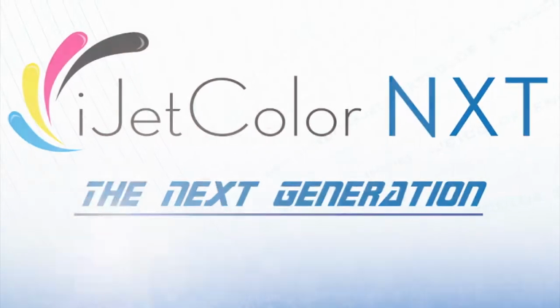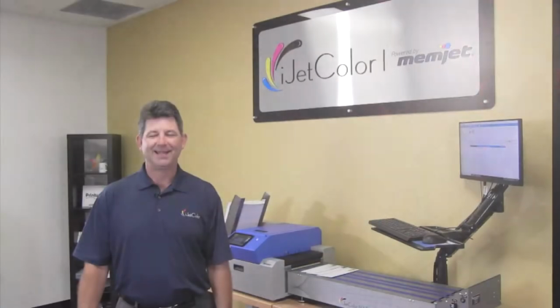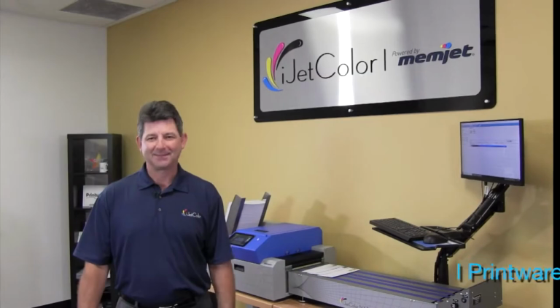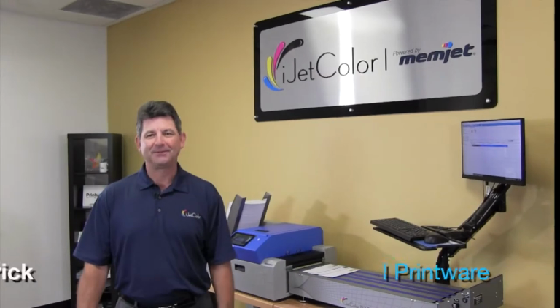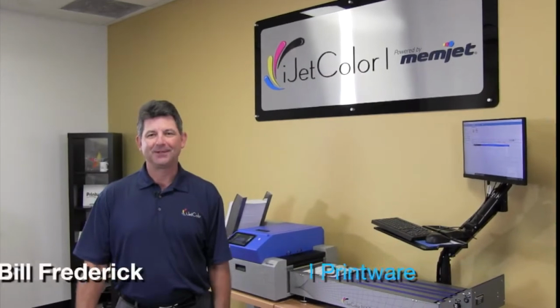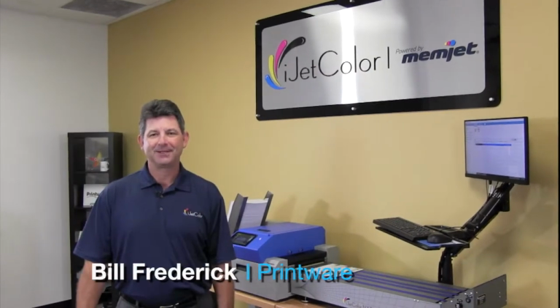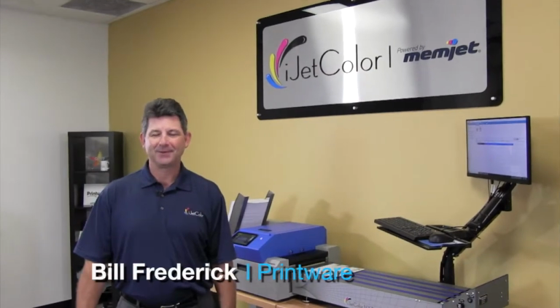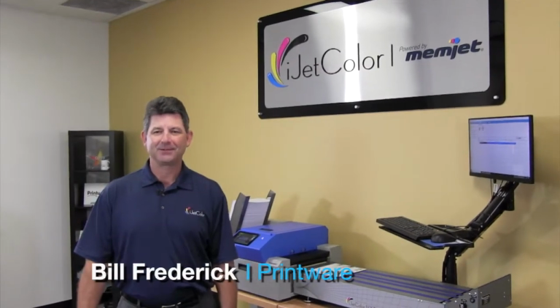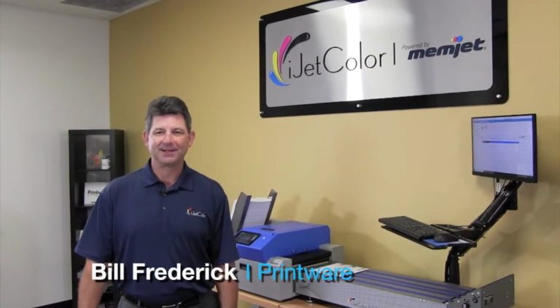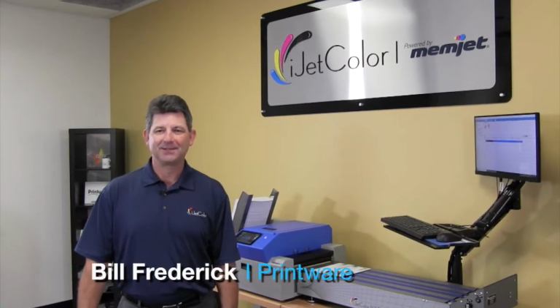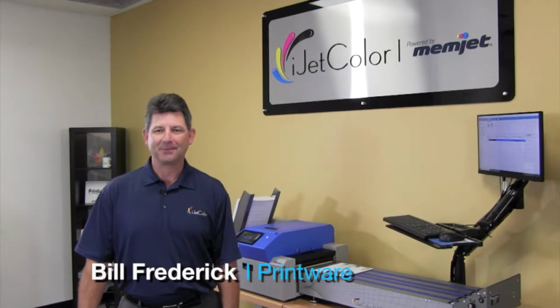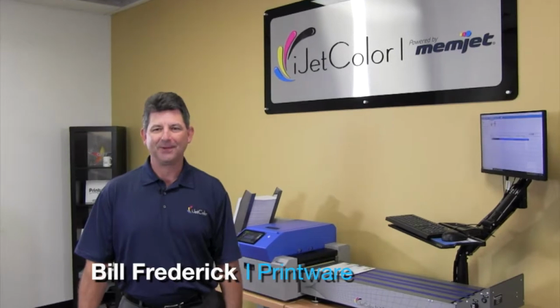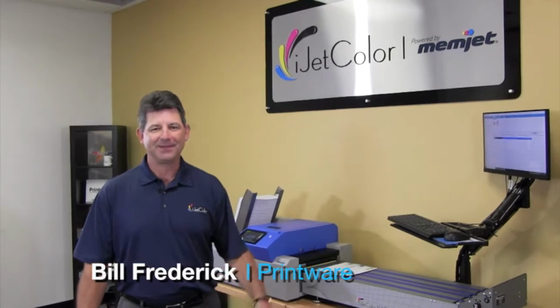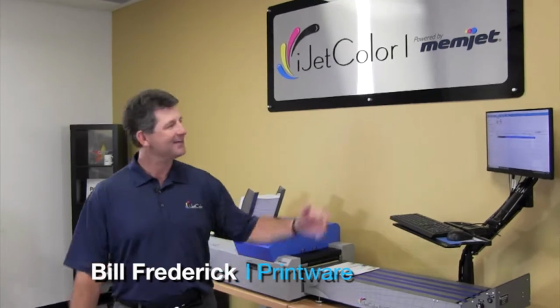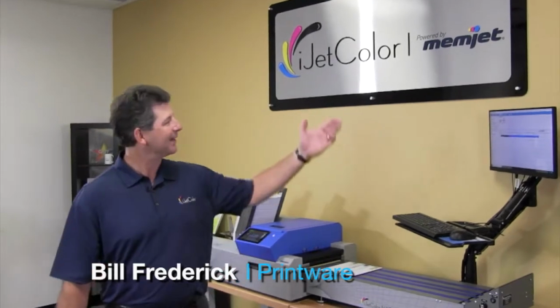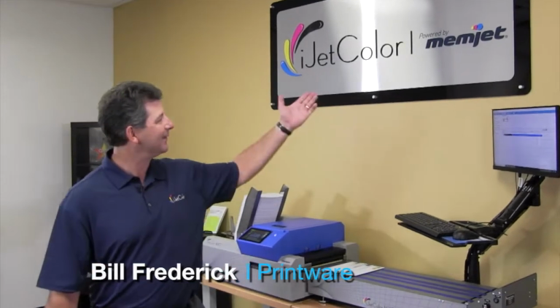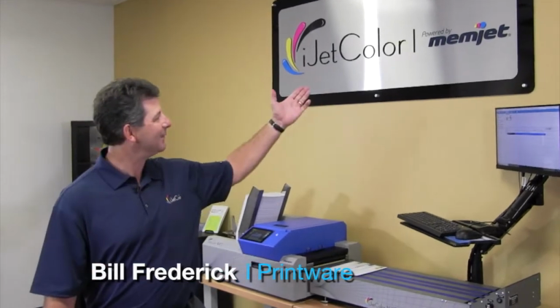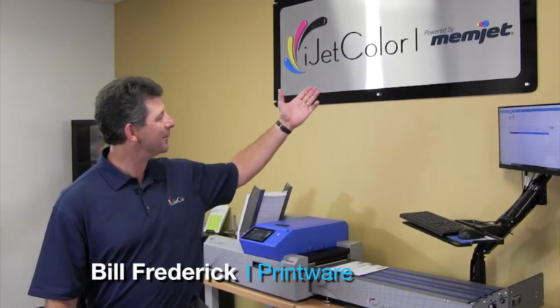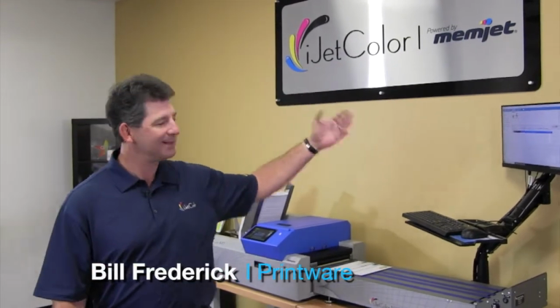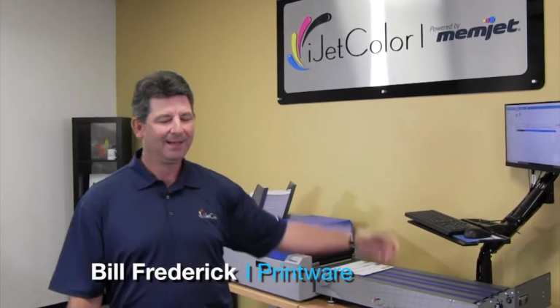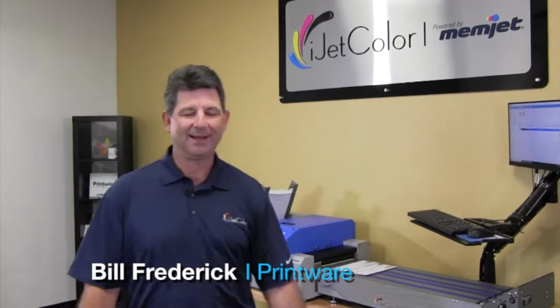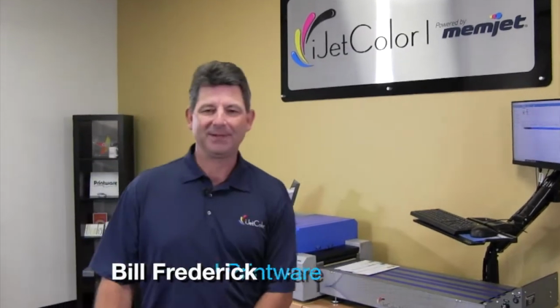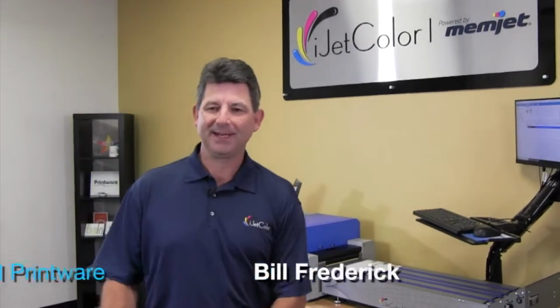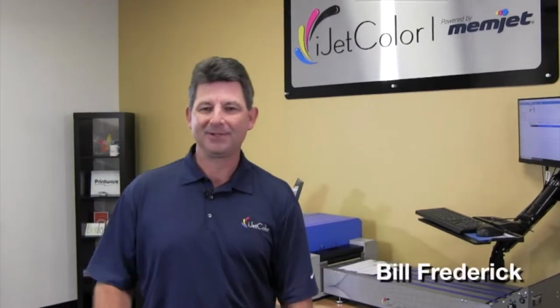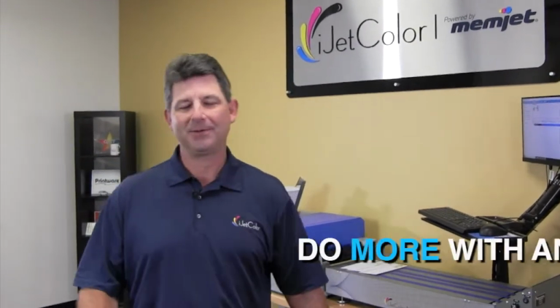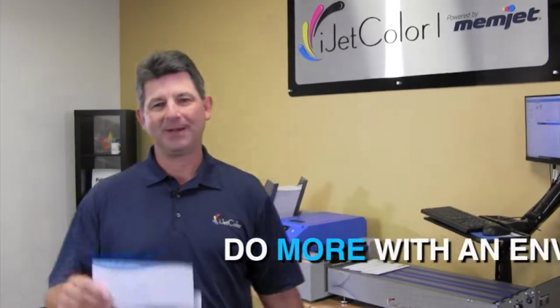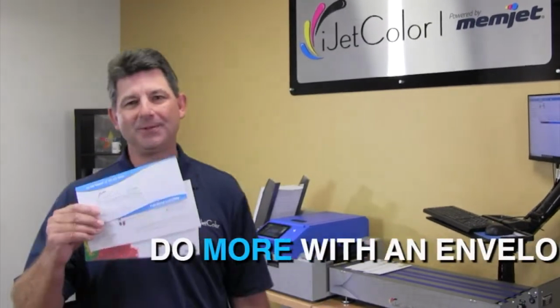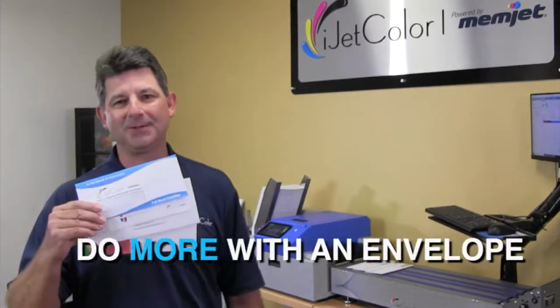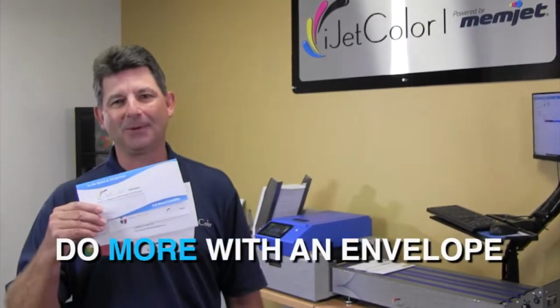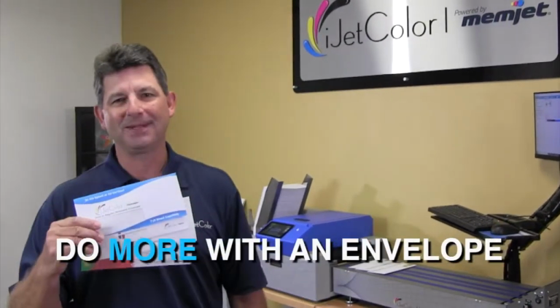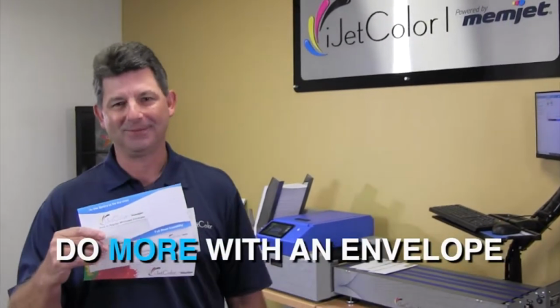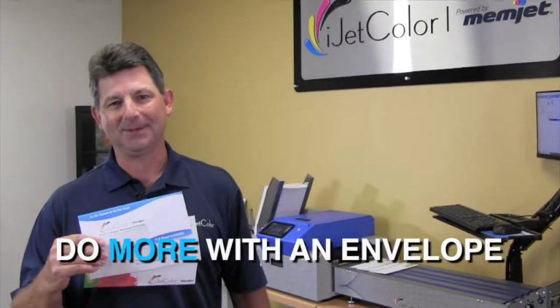Hi, this is Bill Frederick, Director of Sales here at Printware and the iJetColor Envelope Press, and I'm here today to show you how you can do more with an envelope.